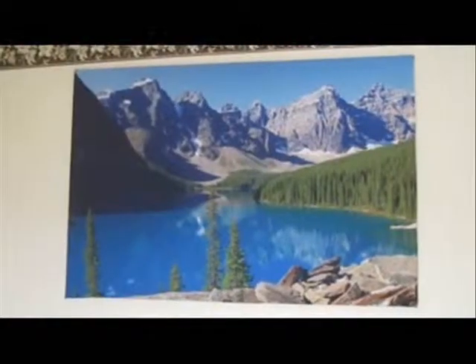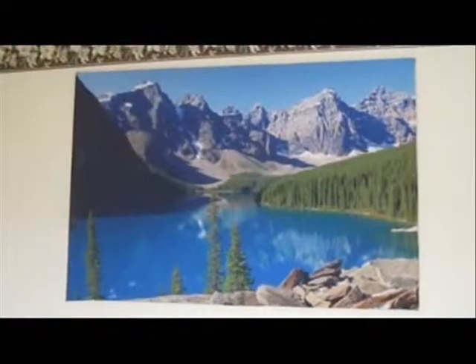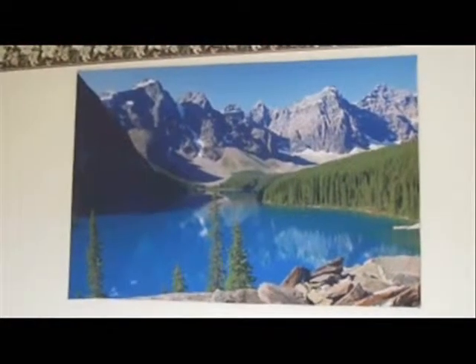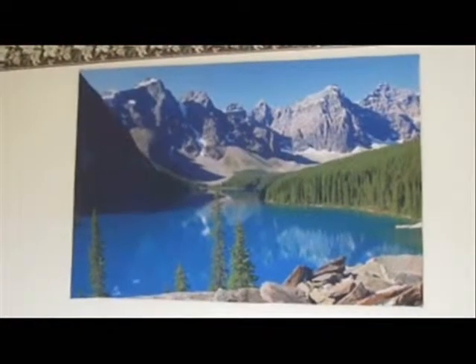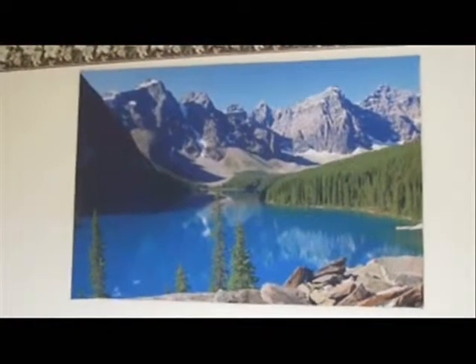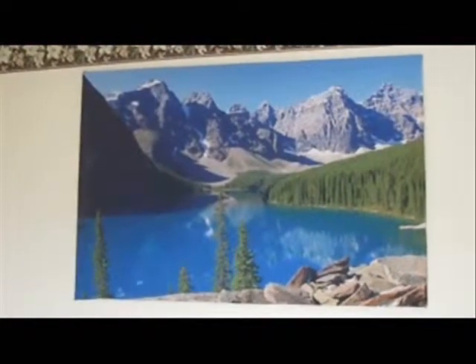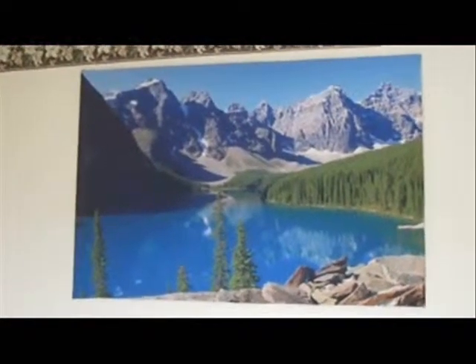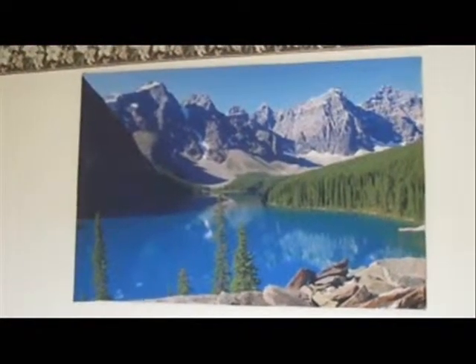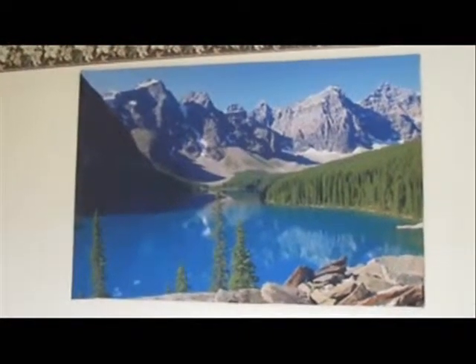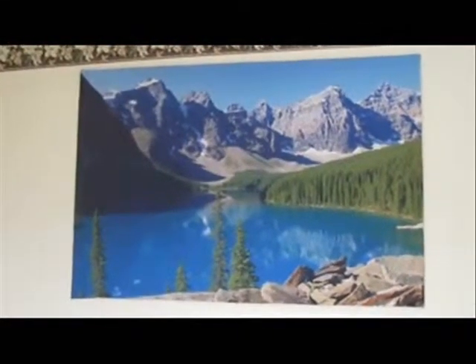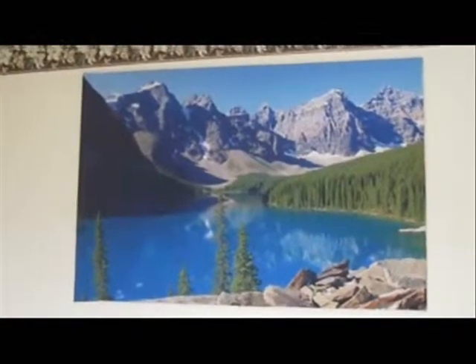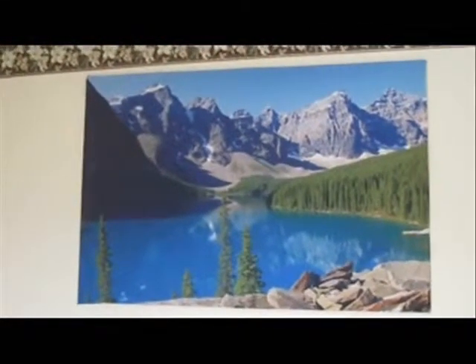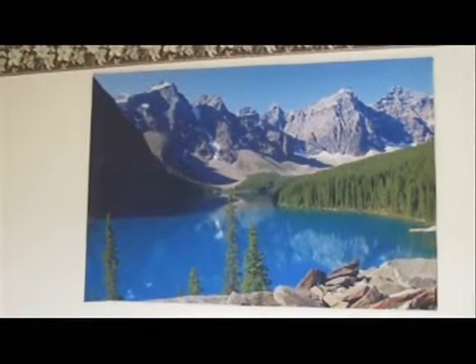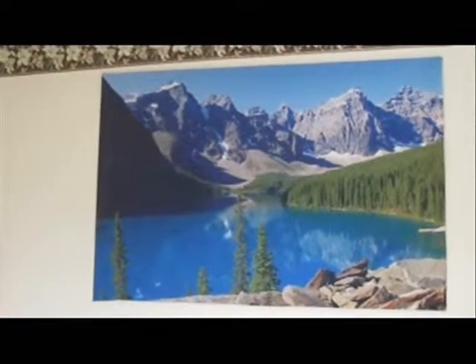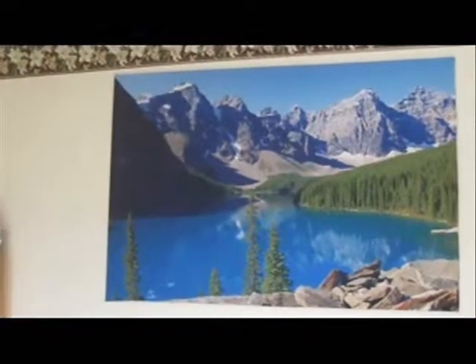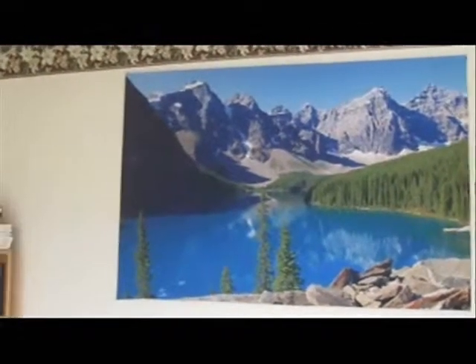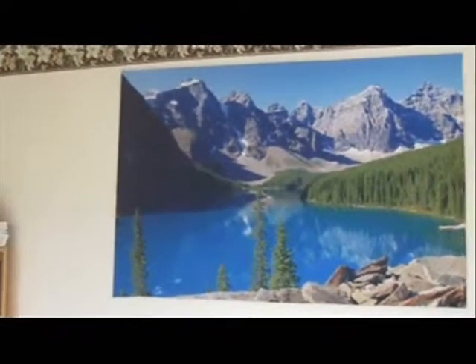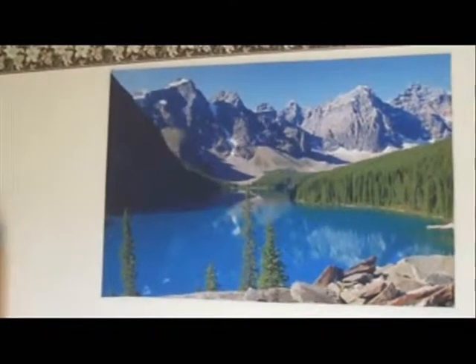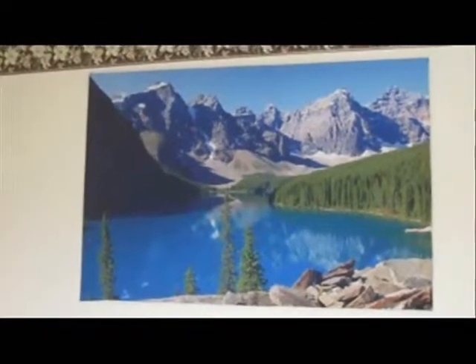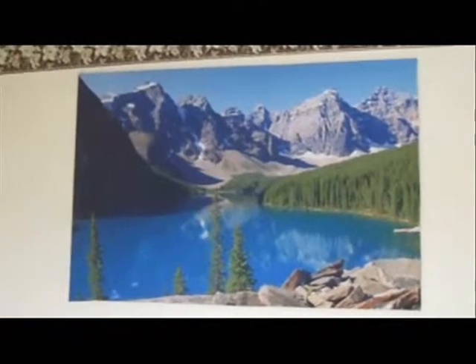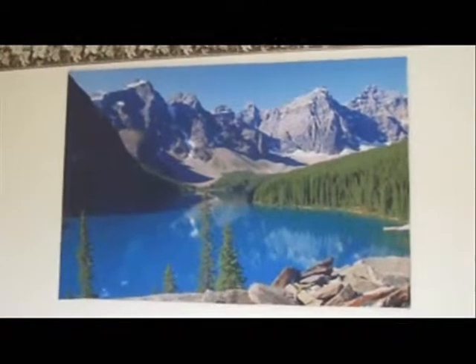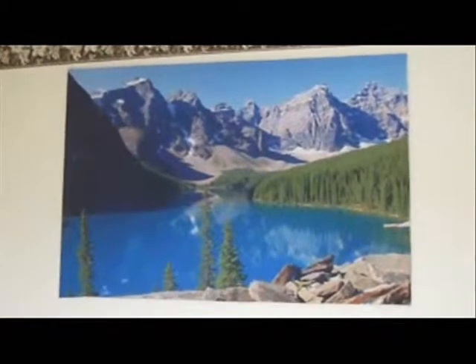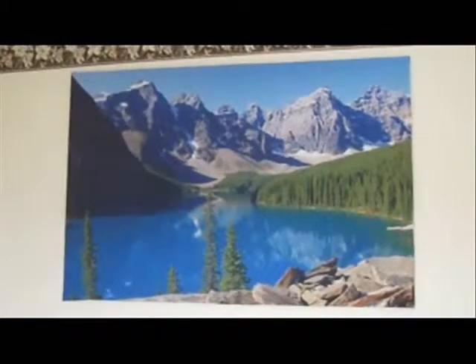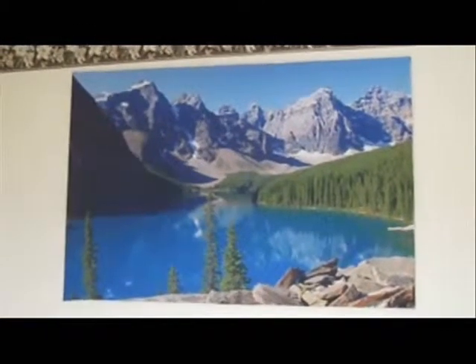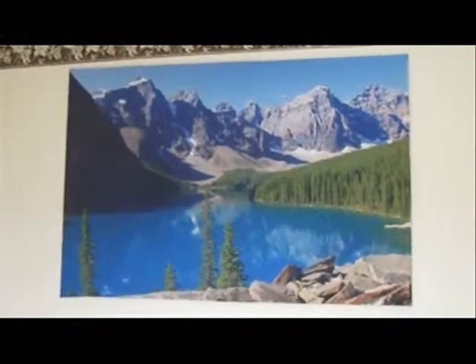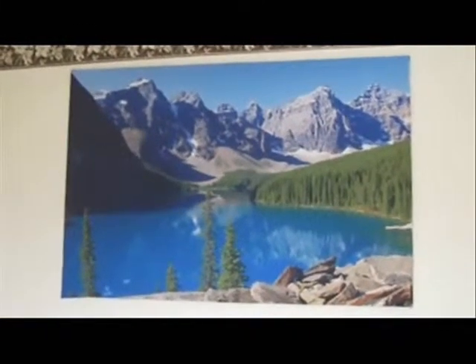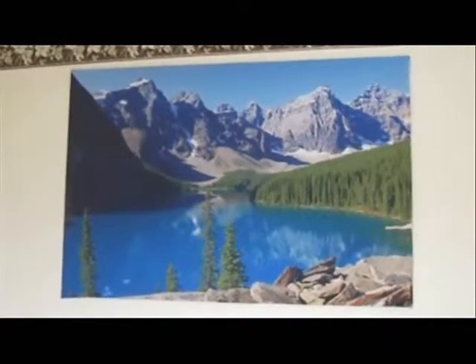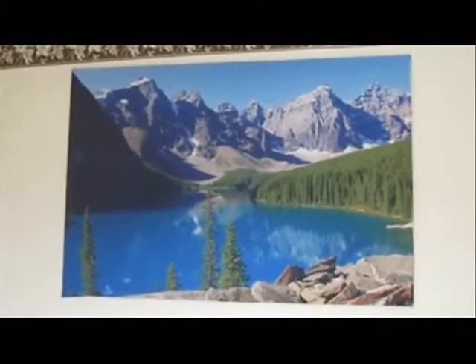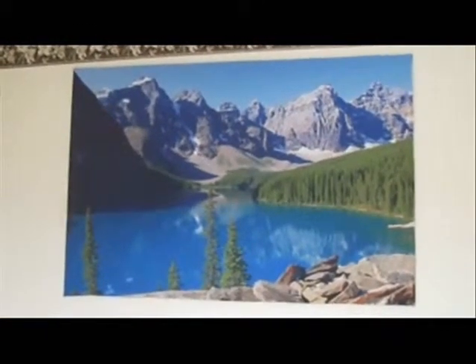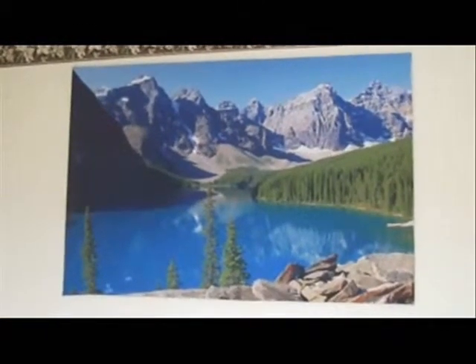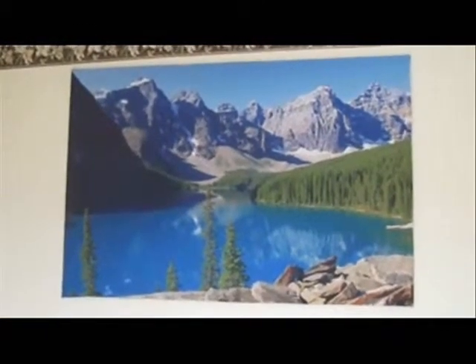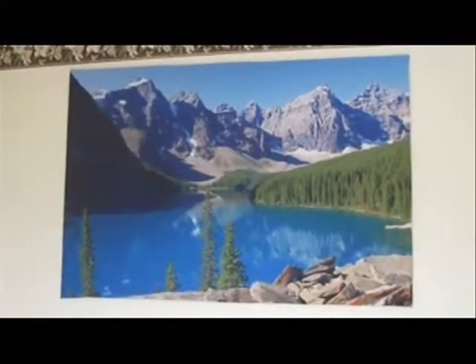And now we see it hanging on the wall — how pretty it looks.